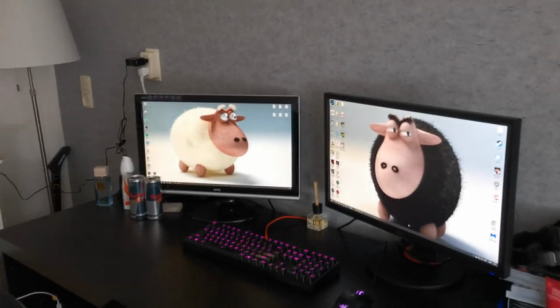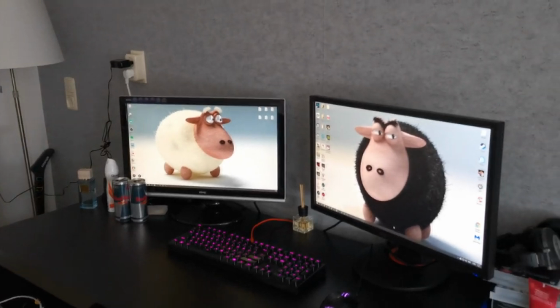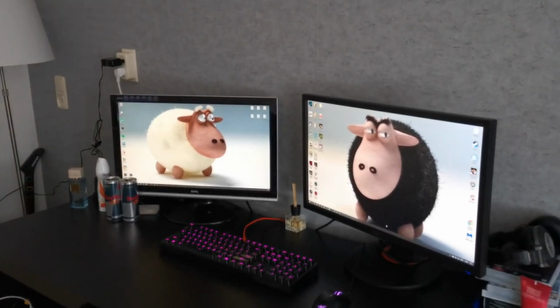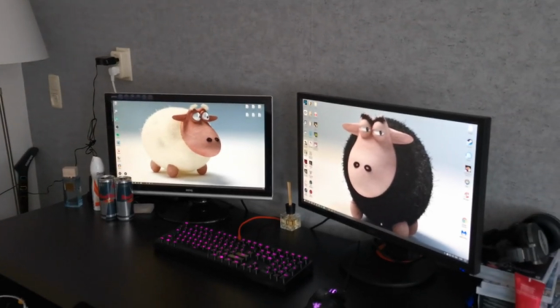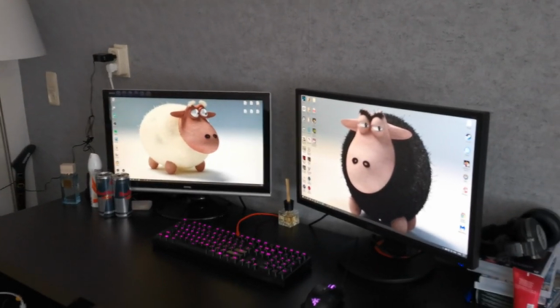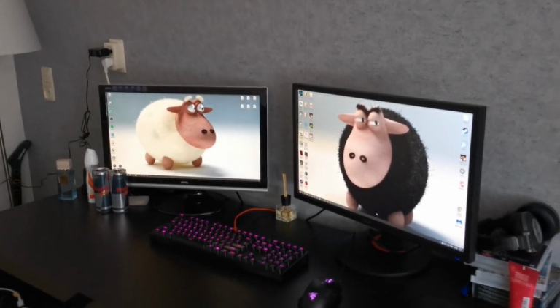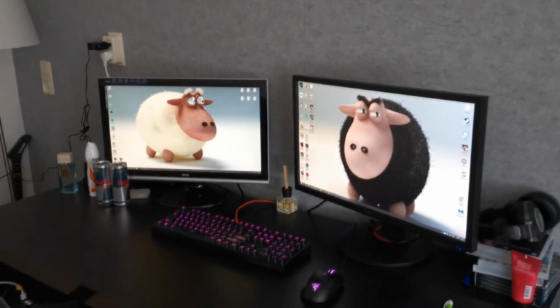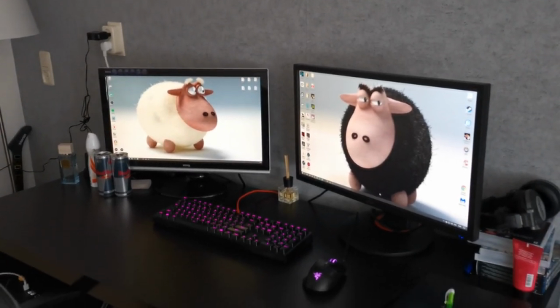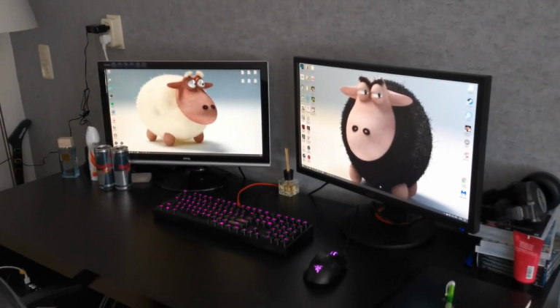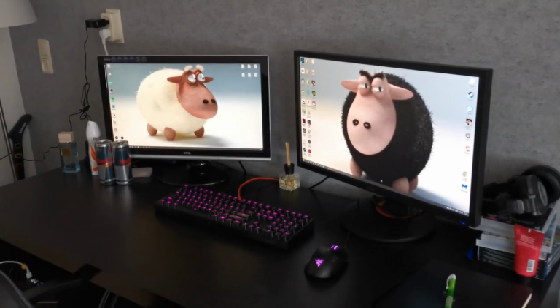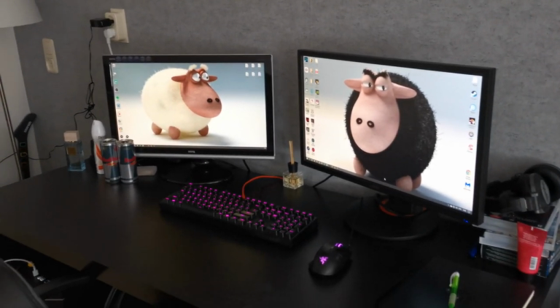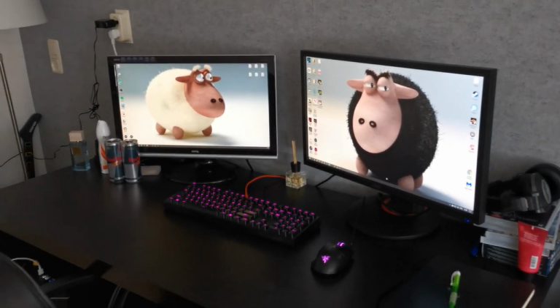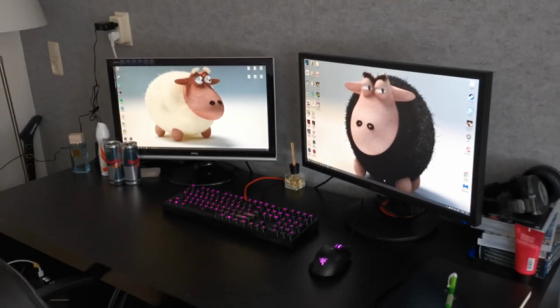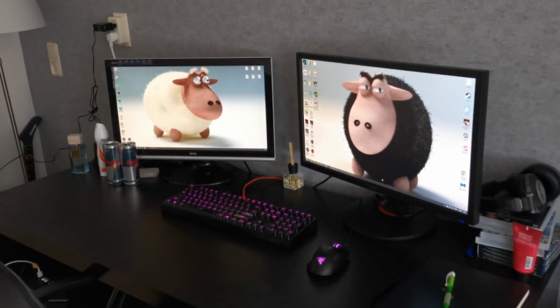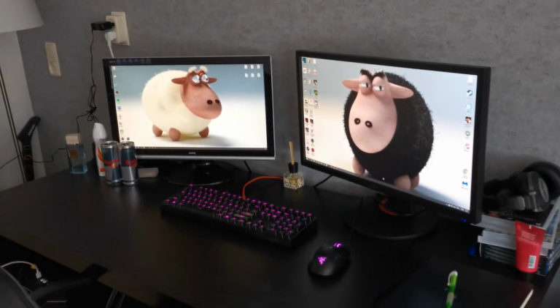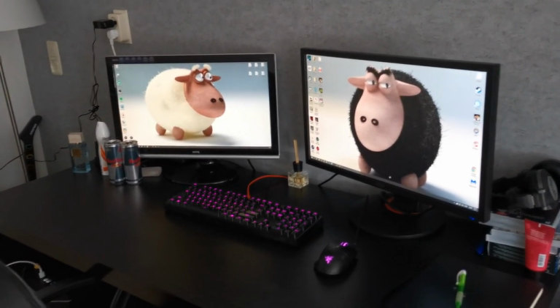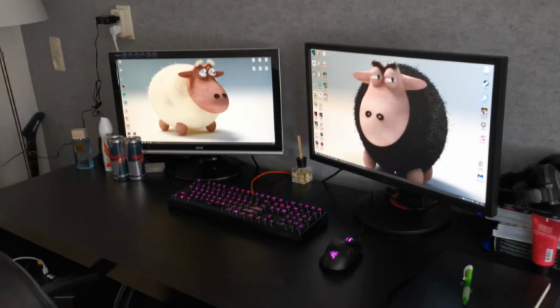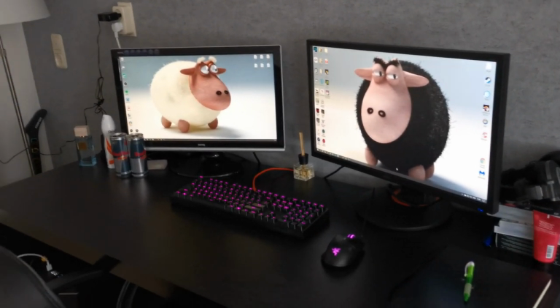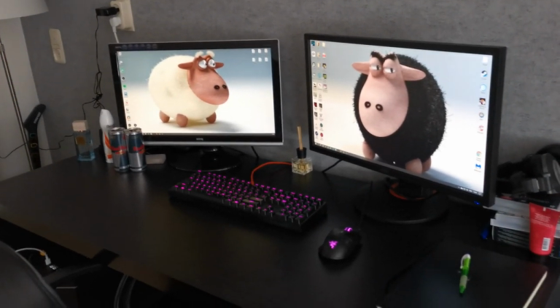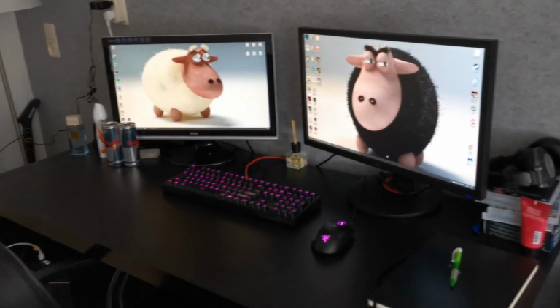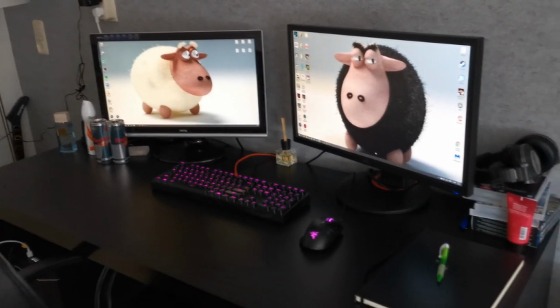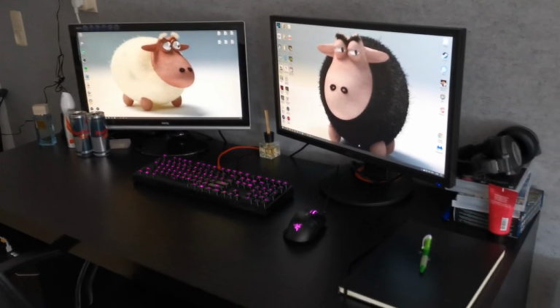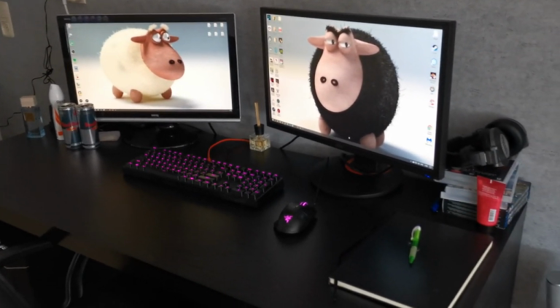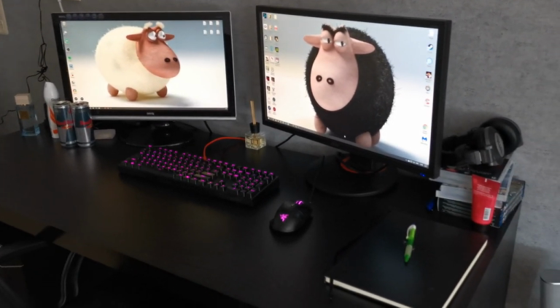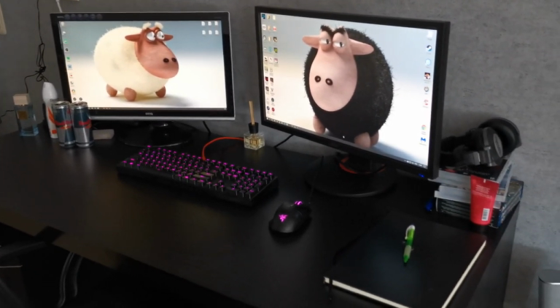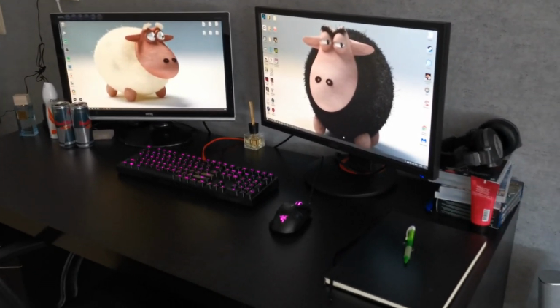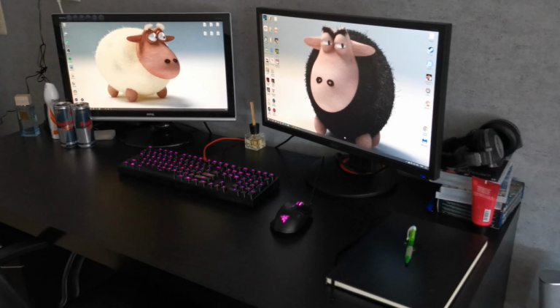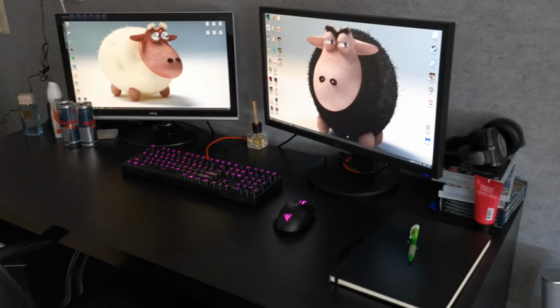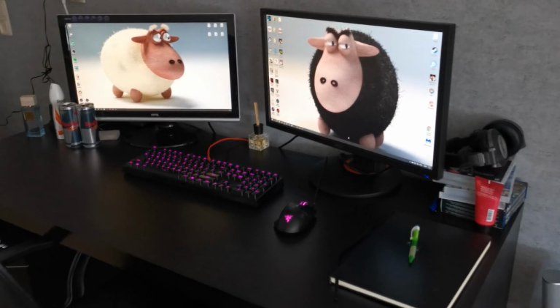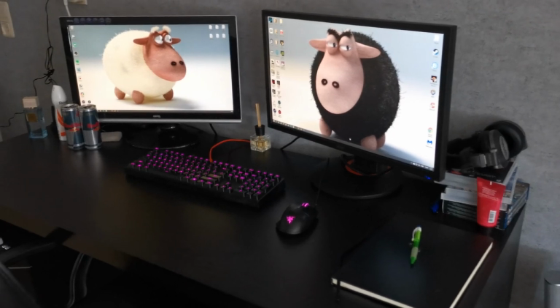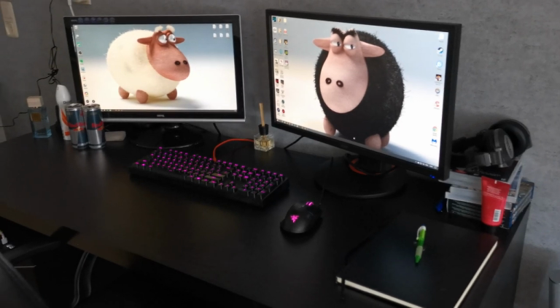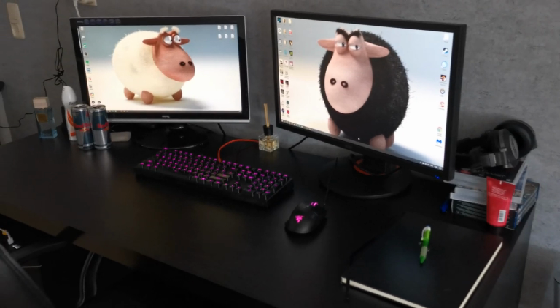This is my setup. Sorry for the mess, by the way. But yeah, this is basically it.